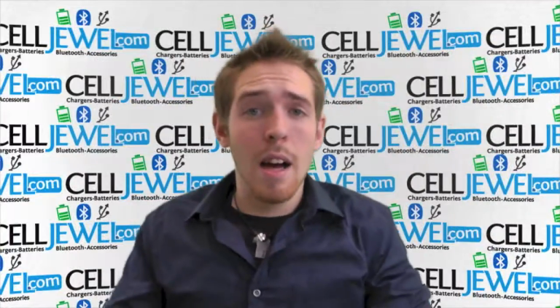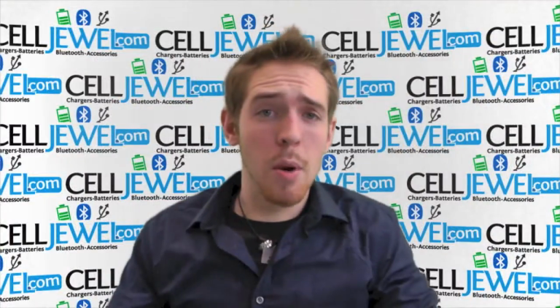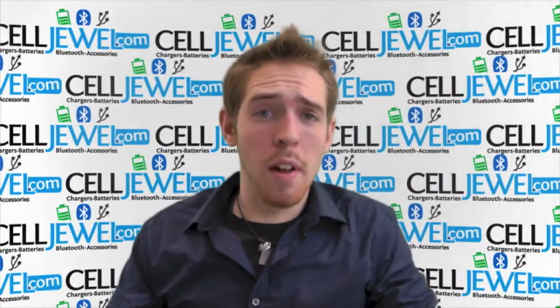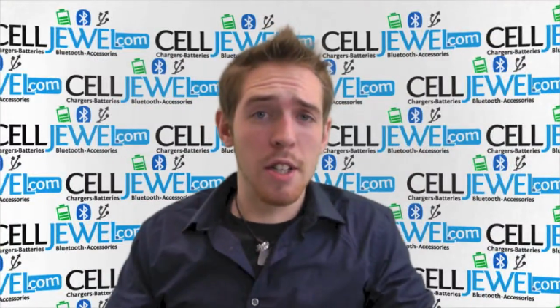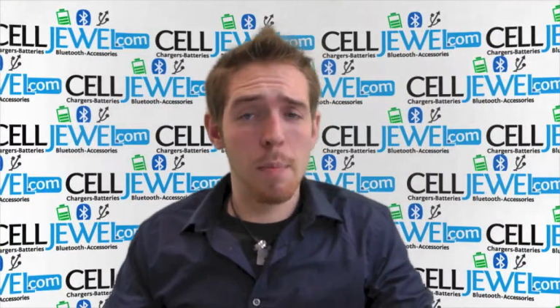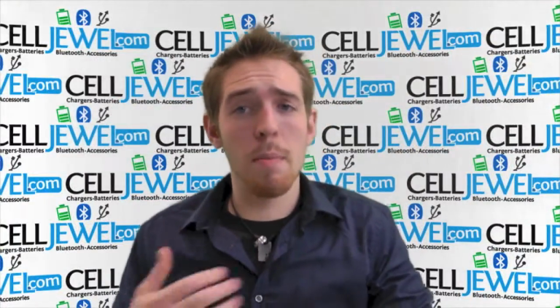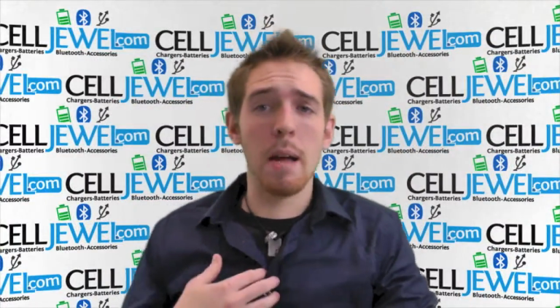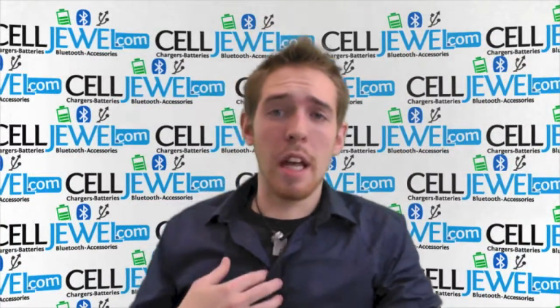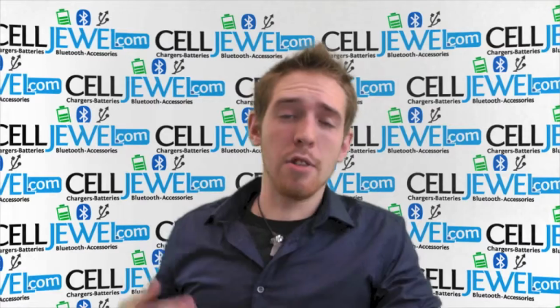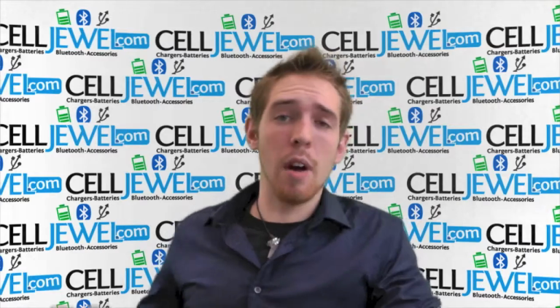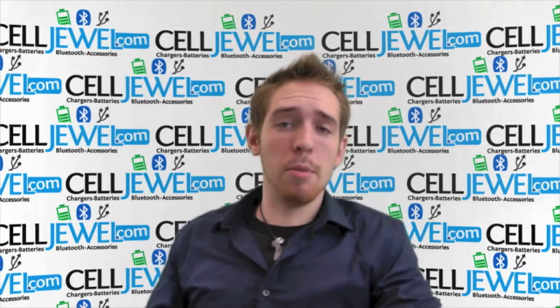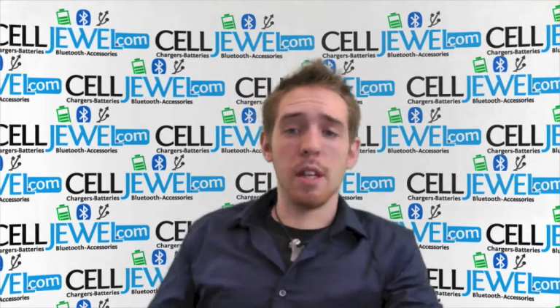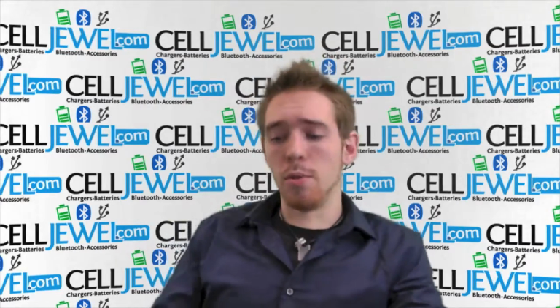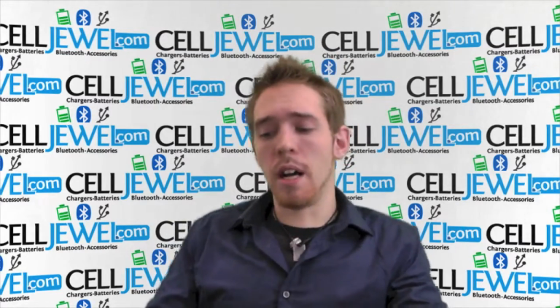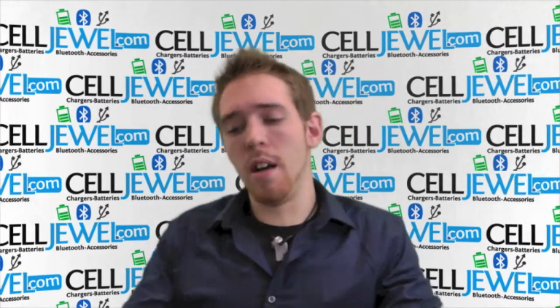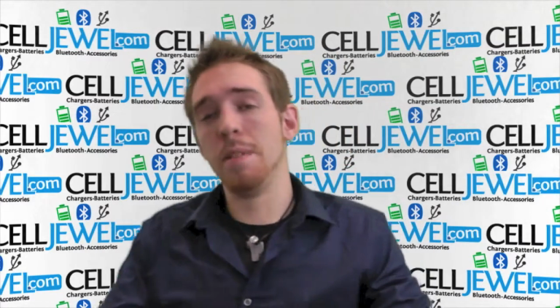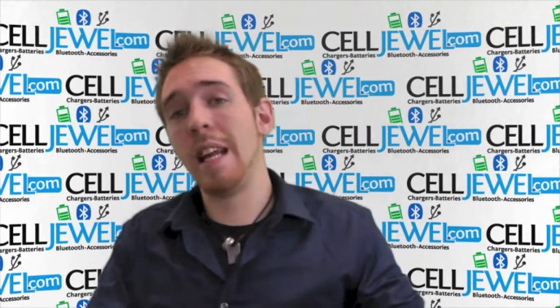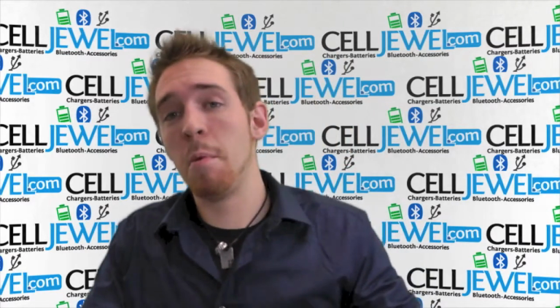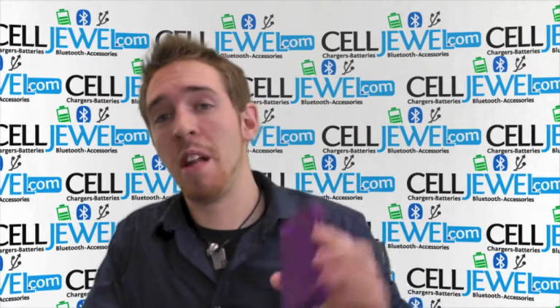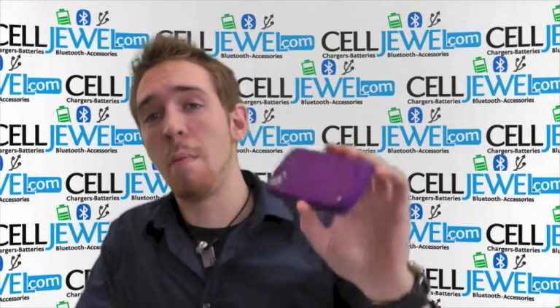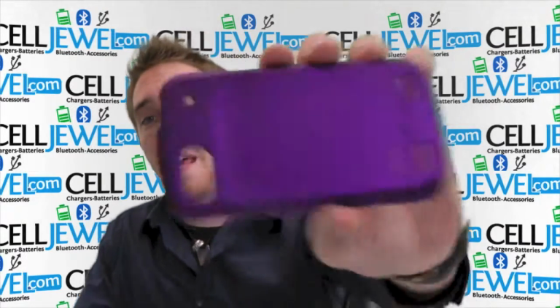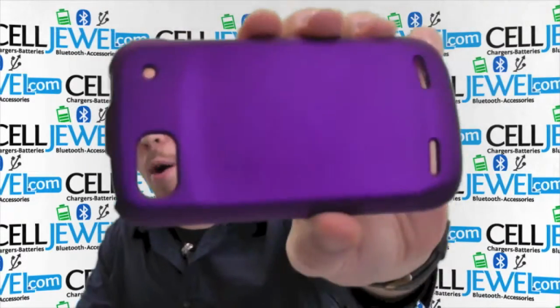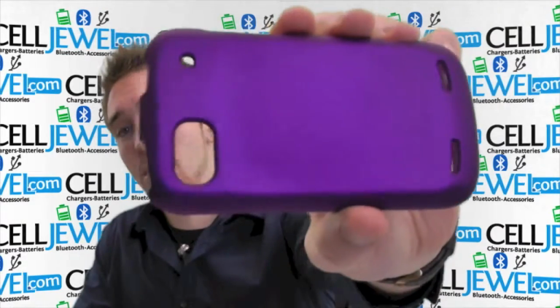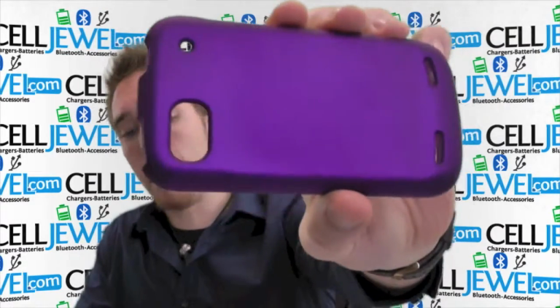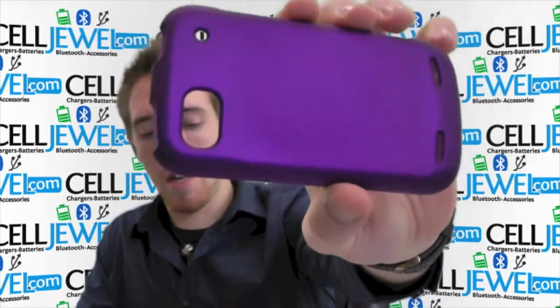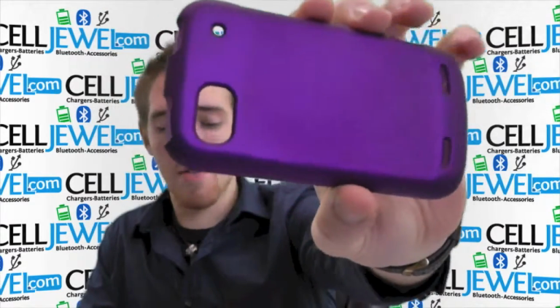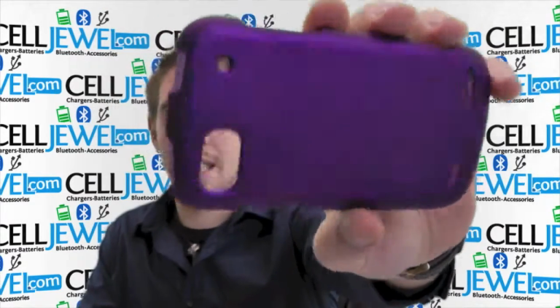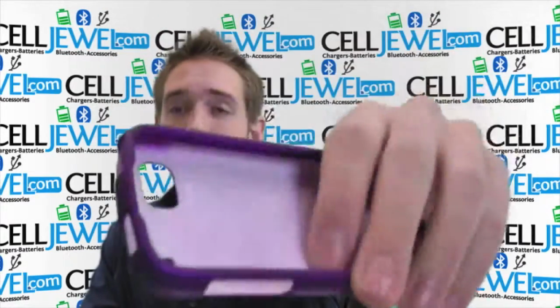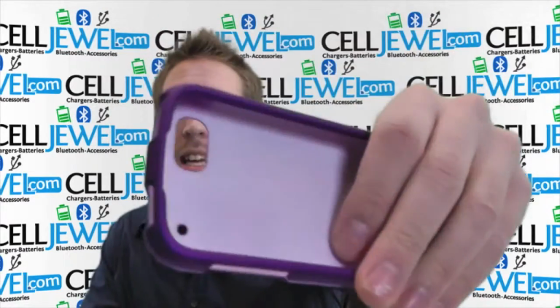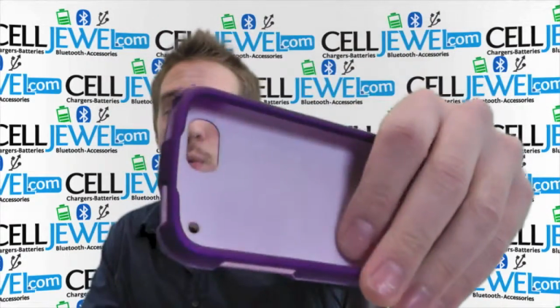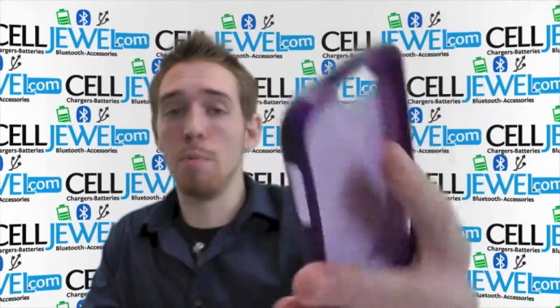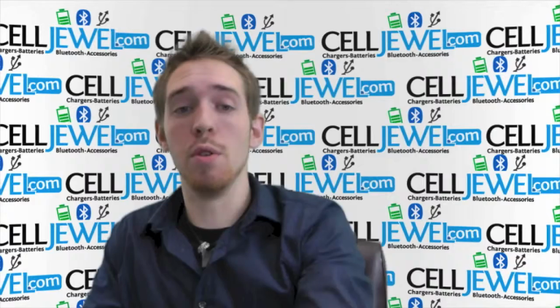How's it going online shopper? My name is Andrew. I'm with SellJule.com and today I'm going to be telling you about the purple snap-on case for the ZTE Warp 2.